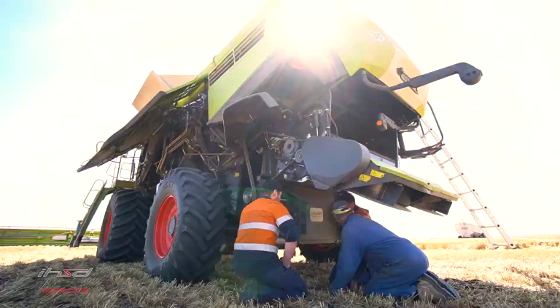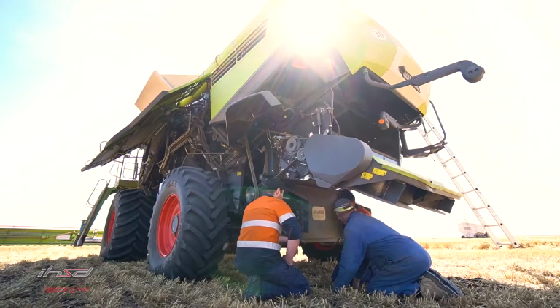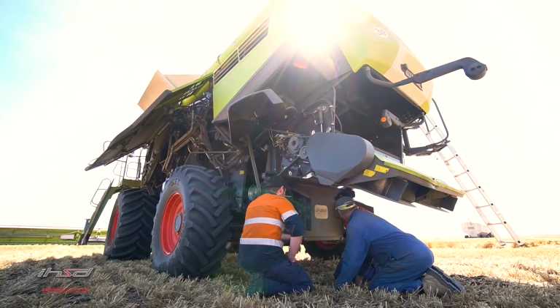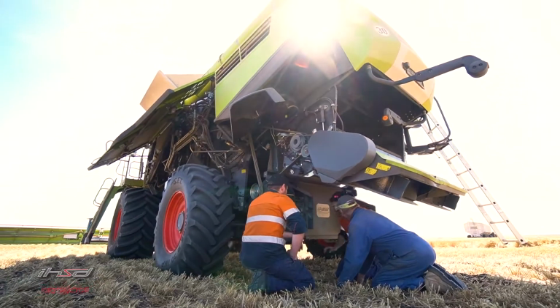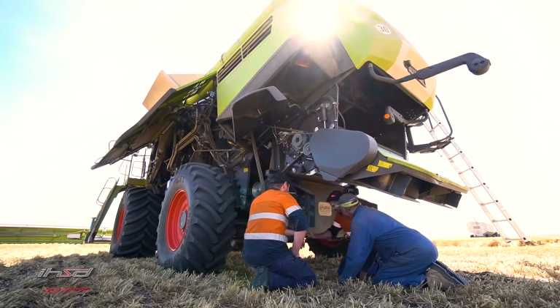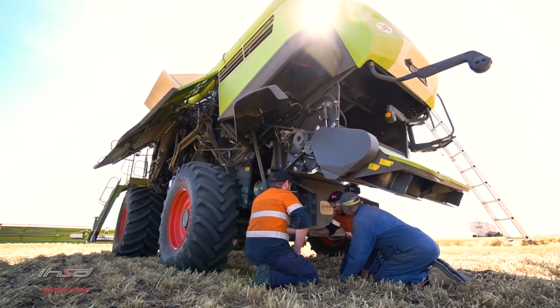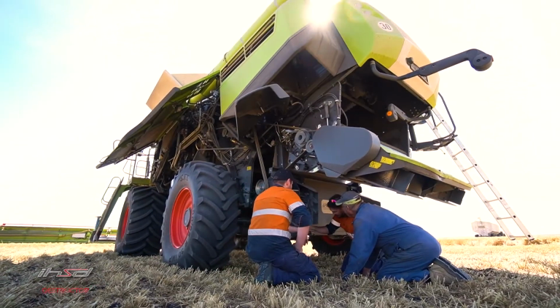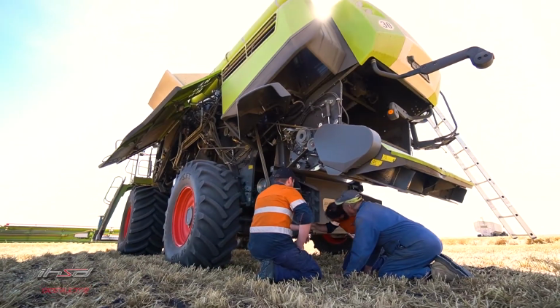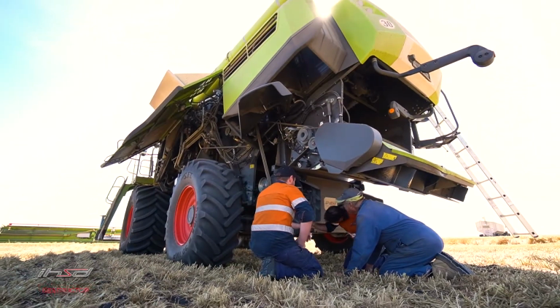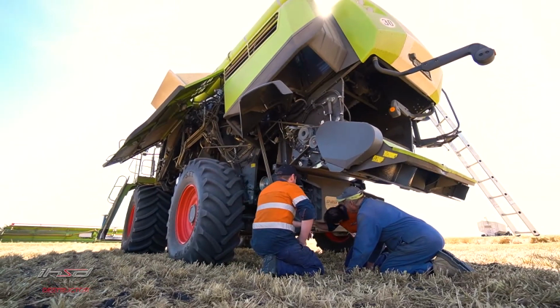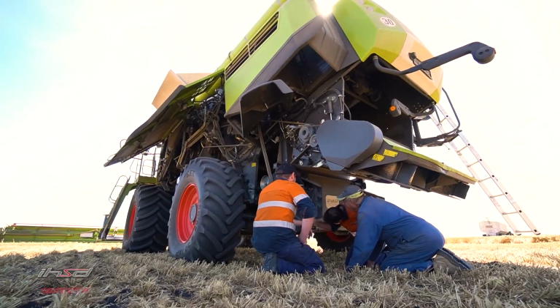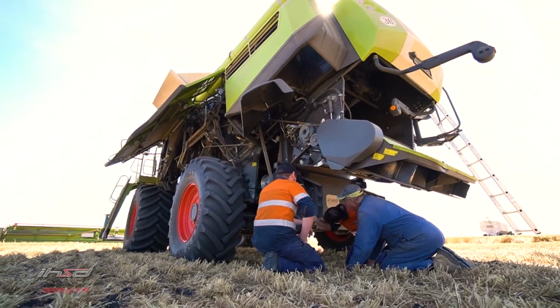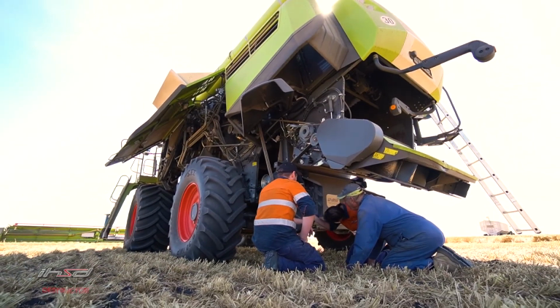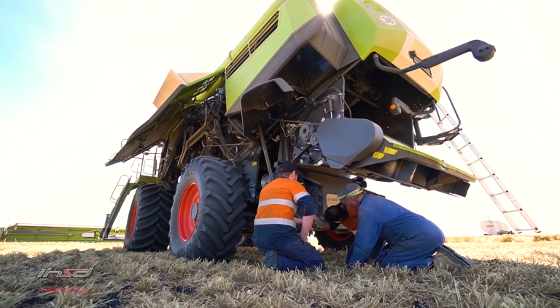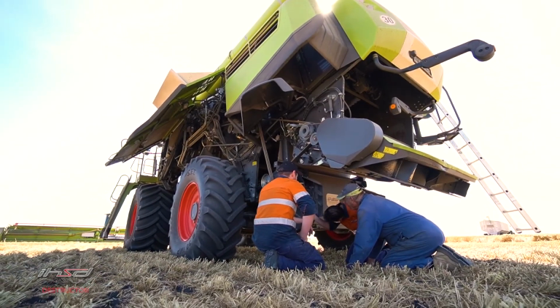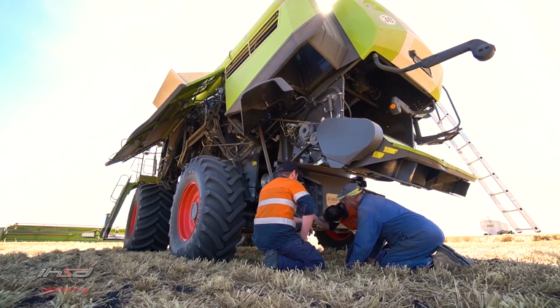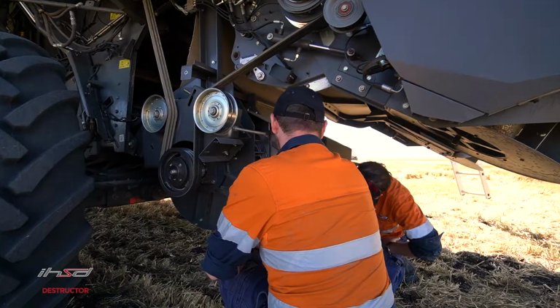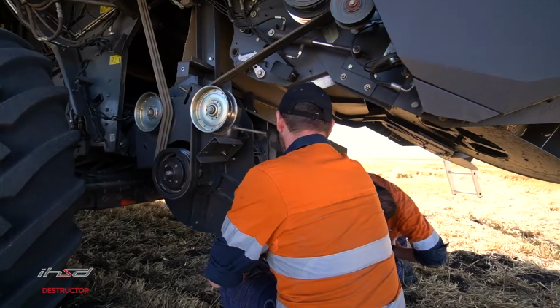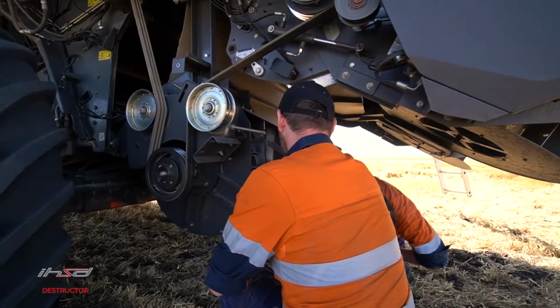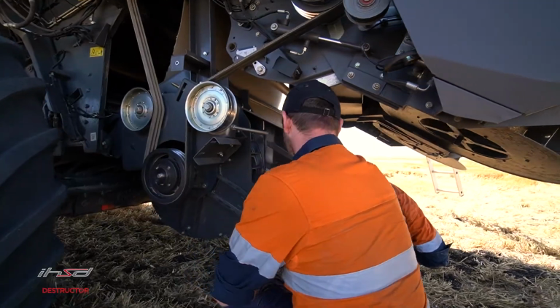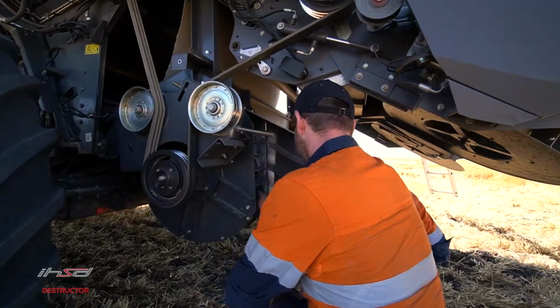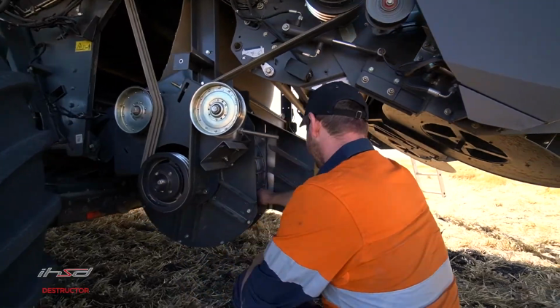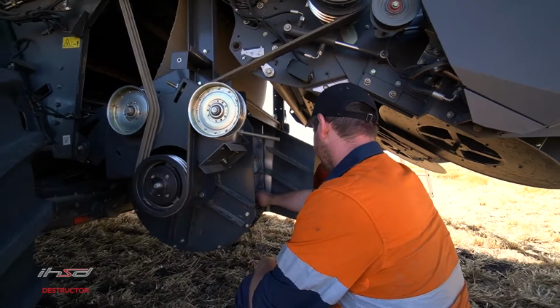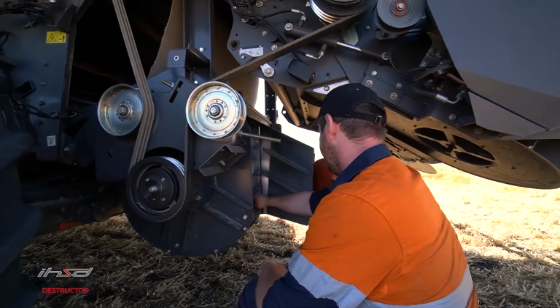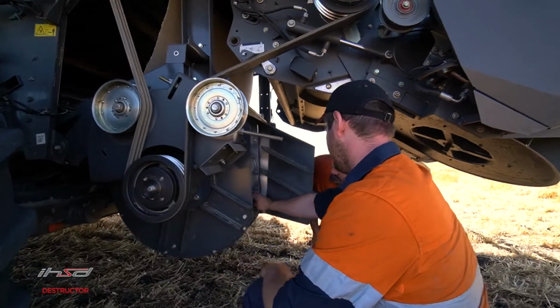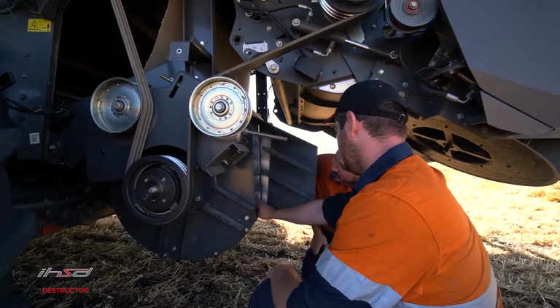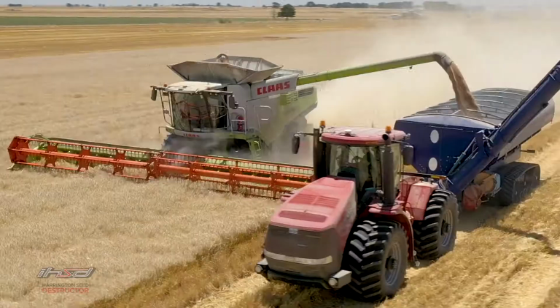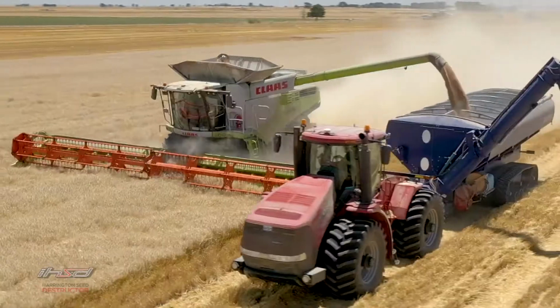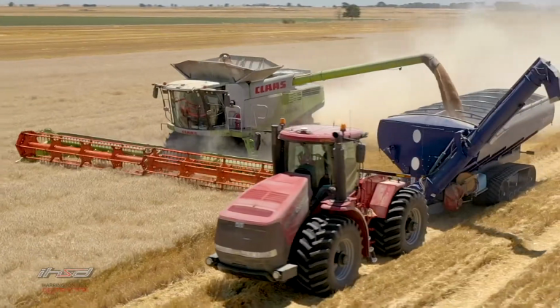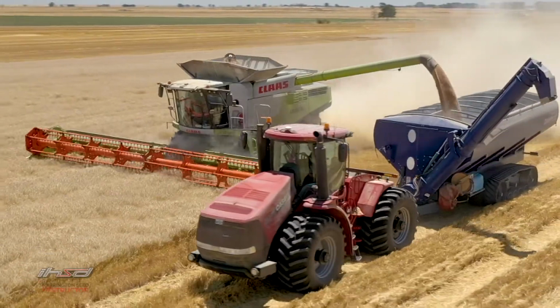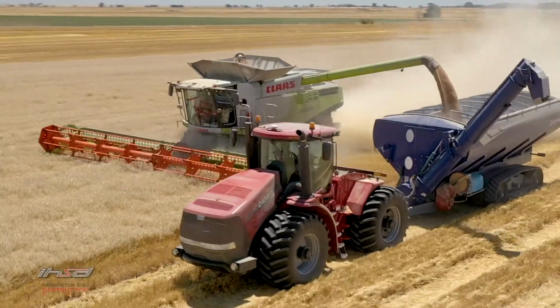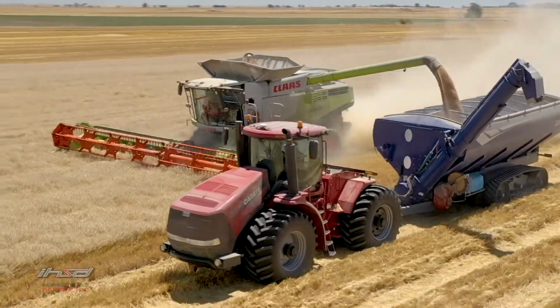The IHSD can be fitted to several makes of combine harvester, including Case IH, New Holland, John Deere and Klass.